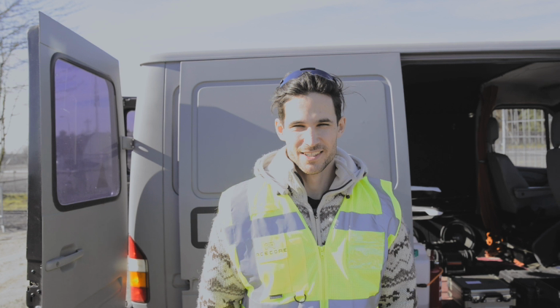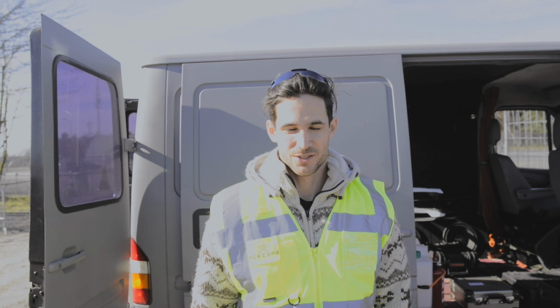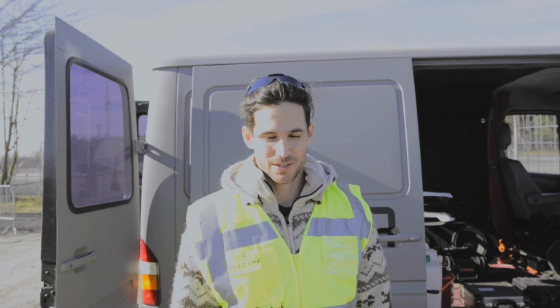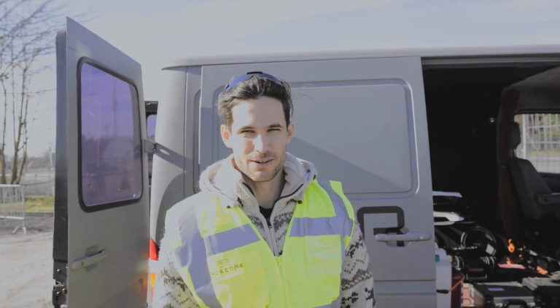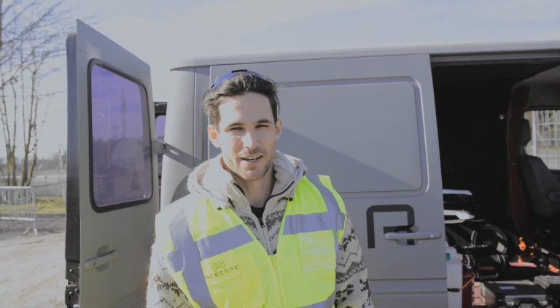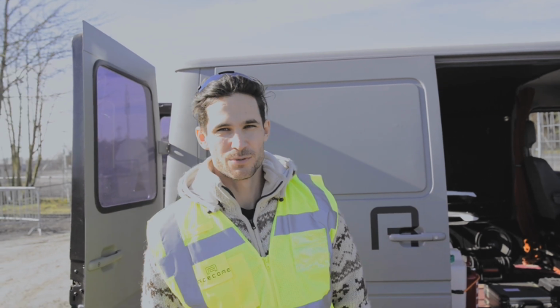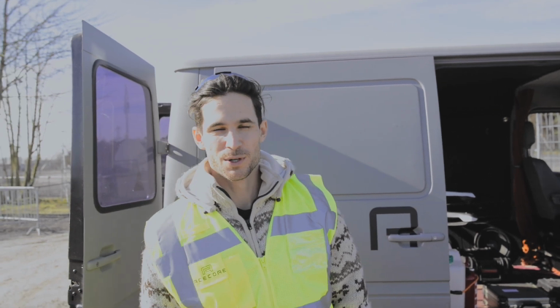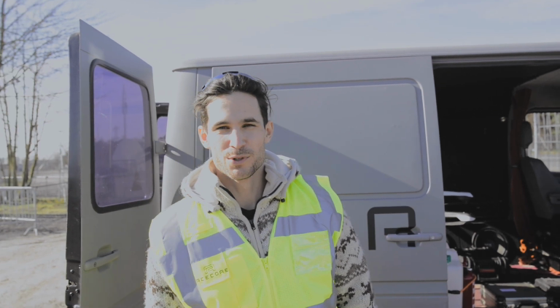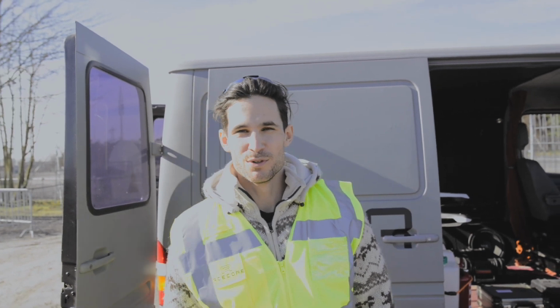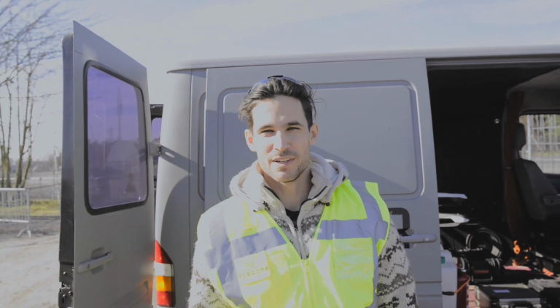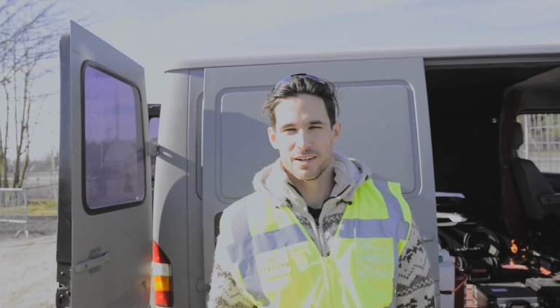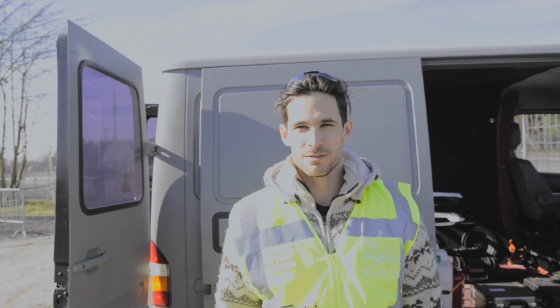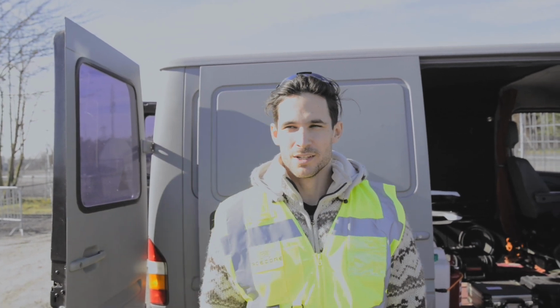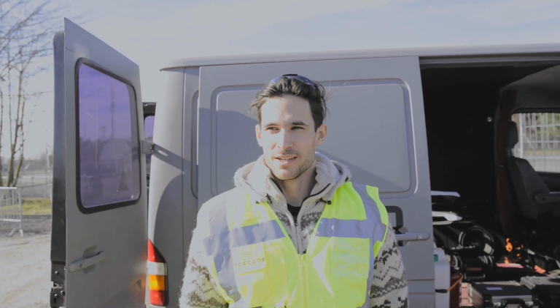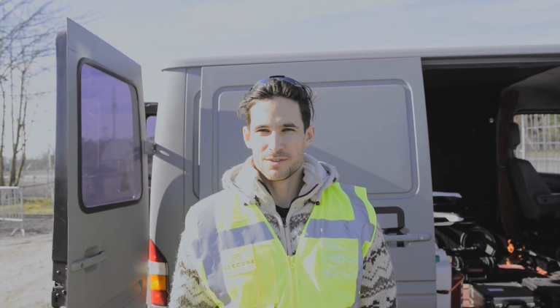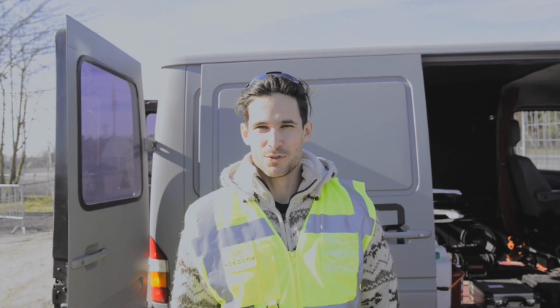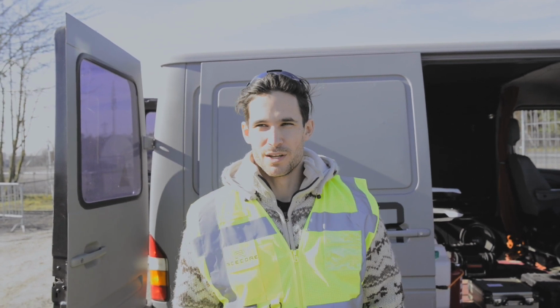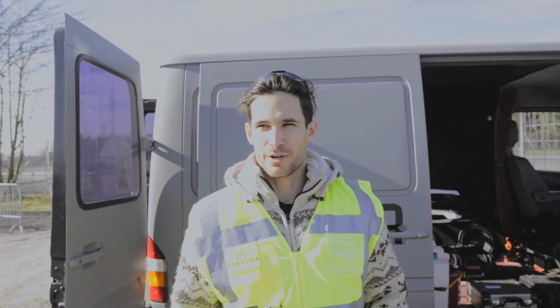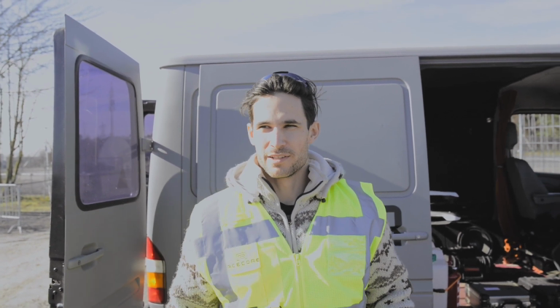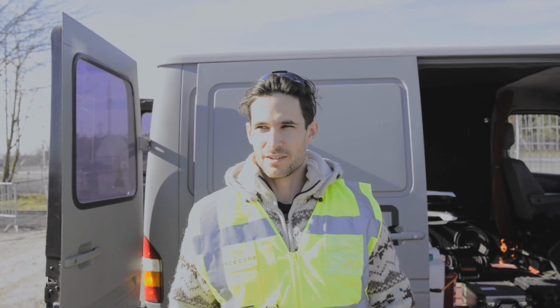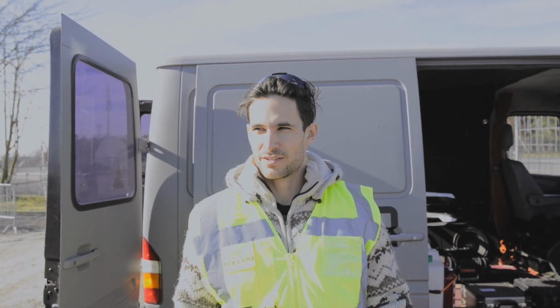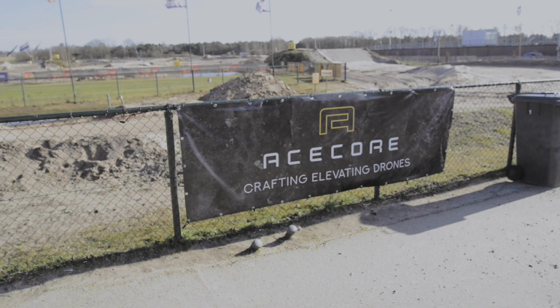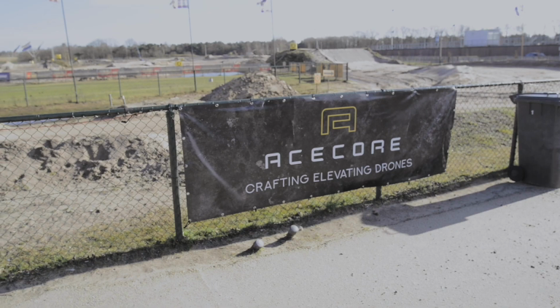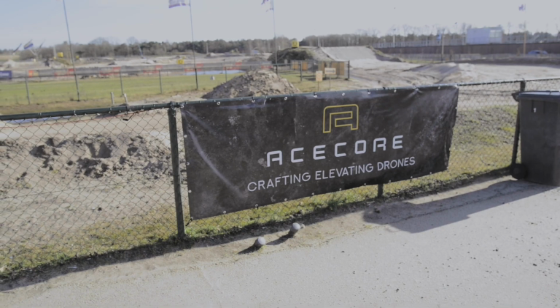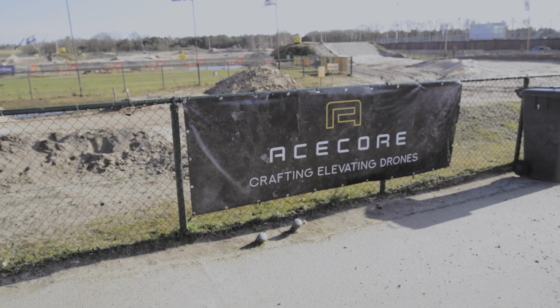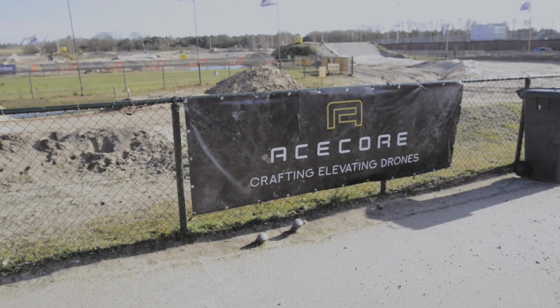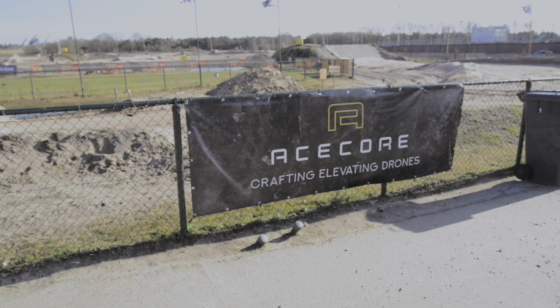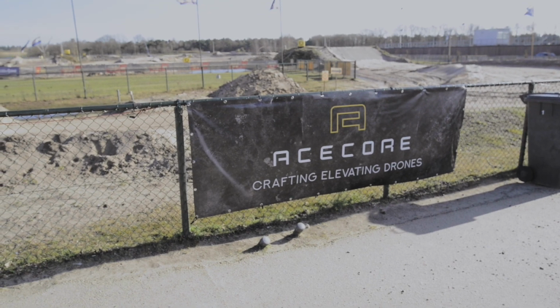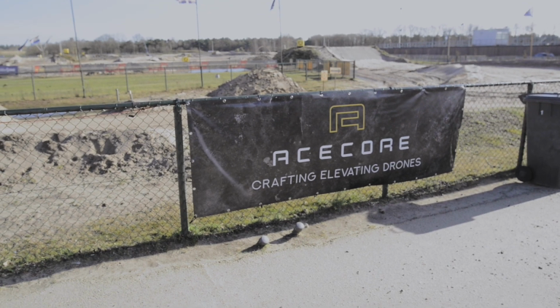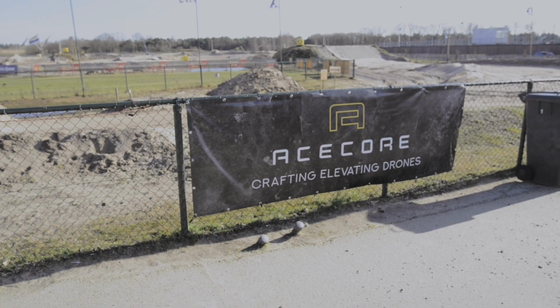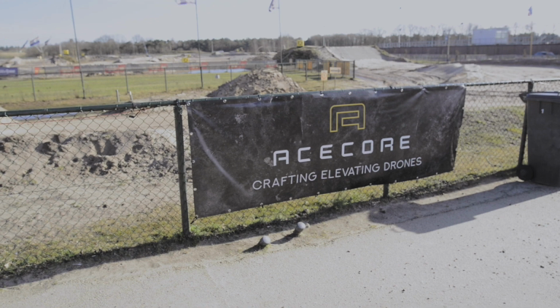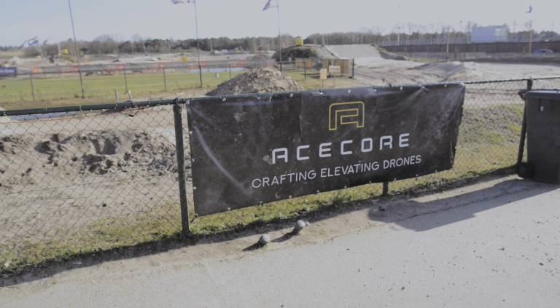Hello guys, welcome to a new video. Today we are at the sand track which we are going to map.